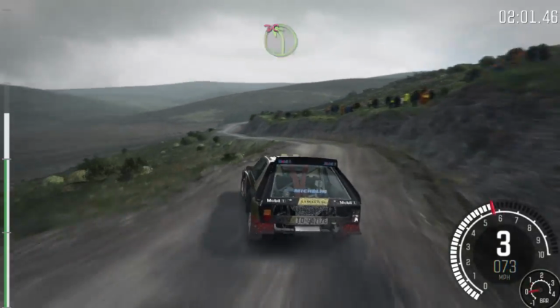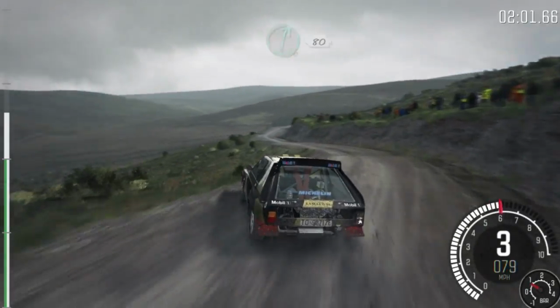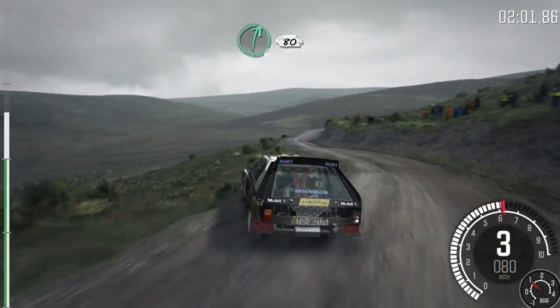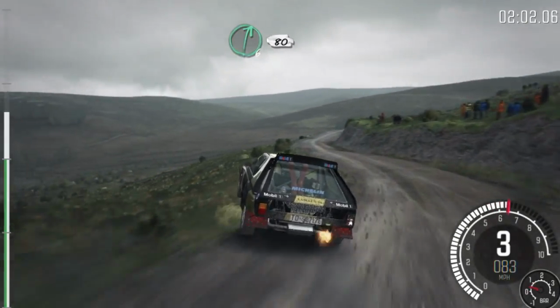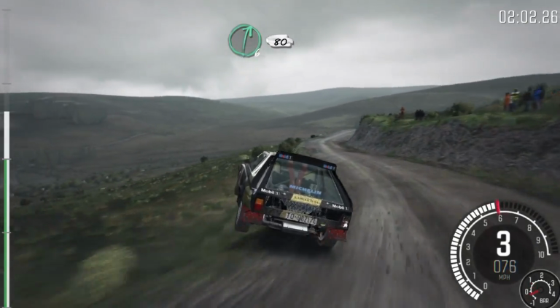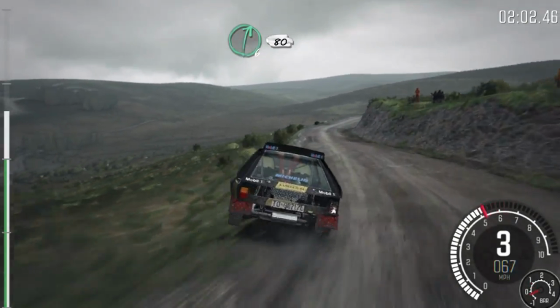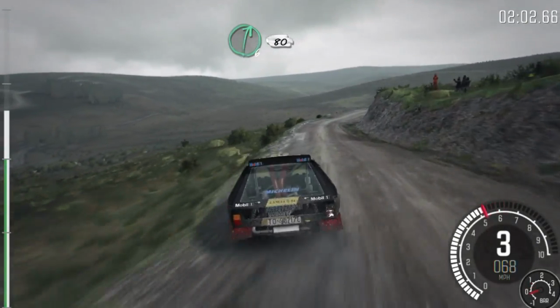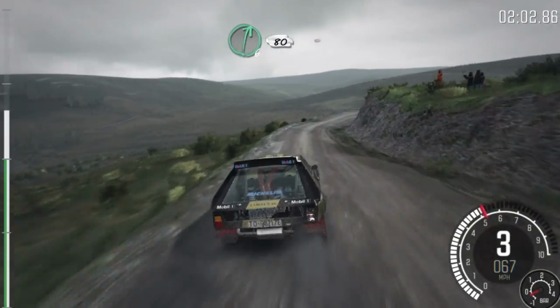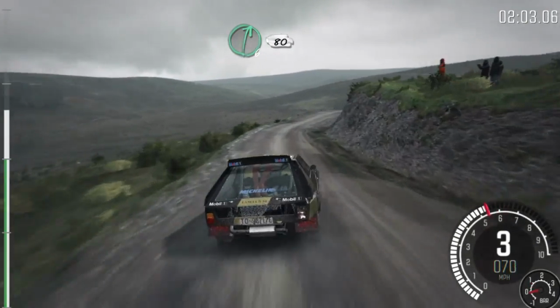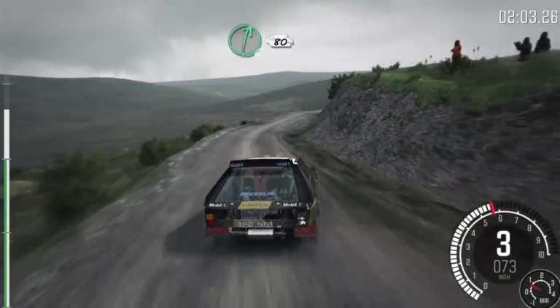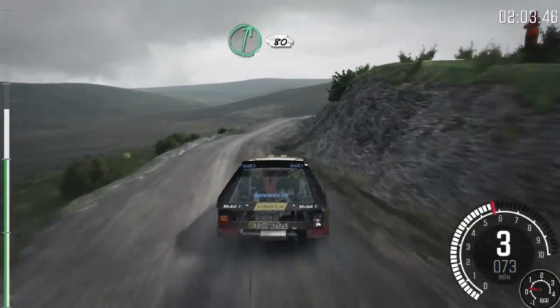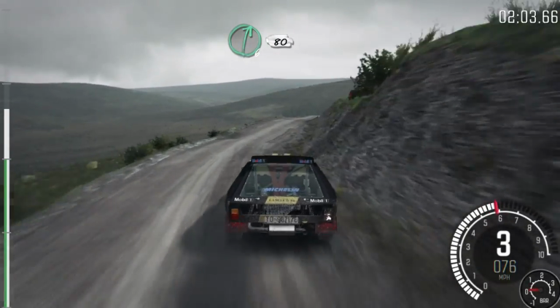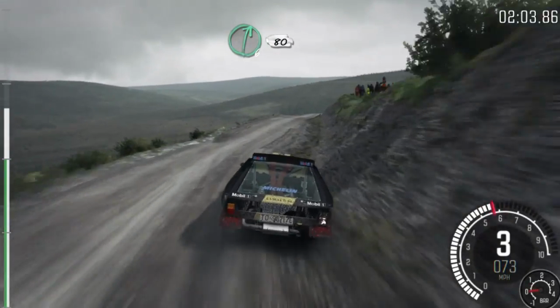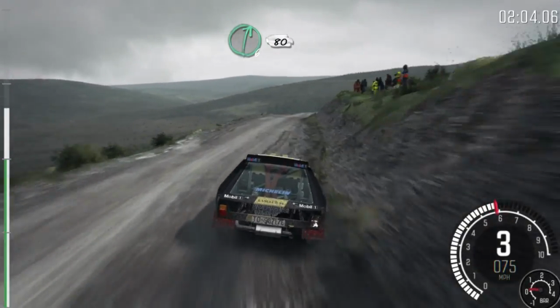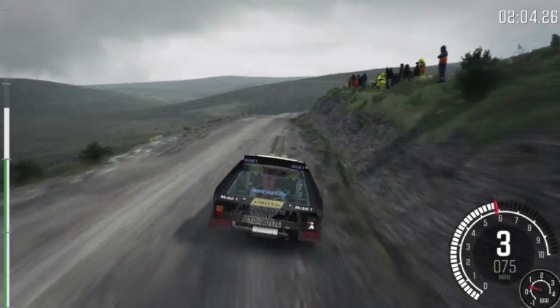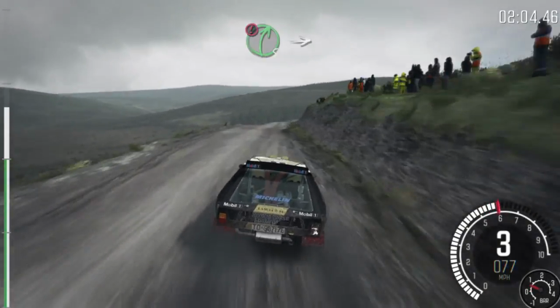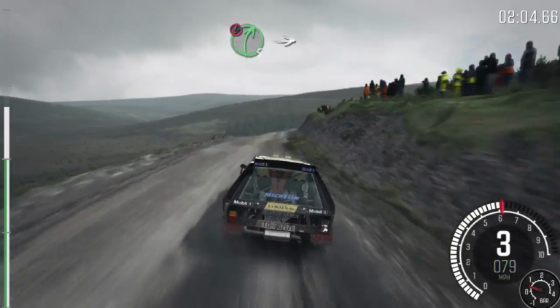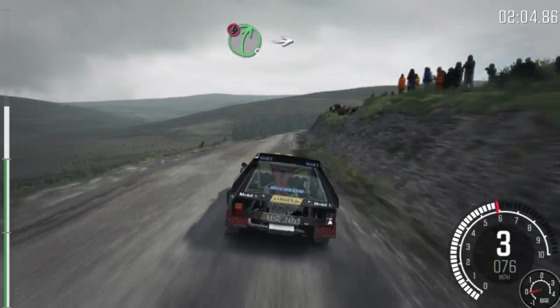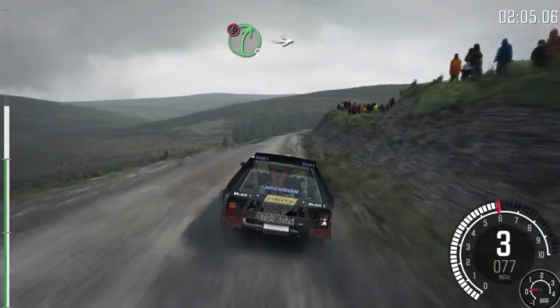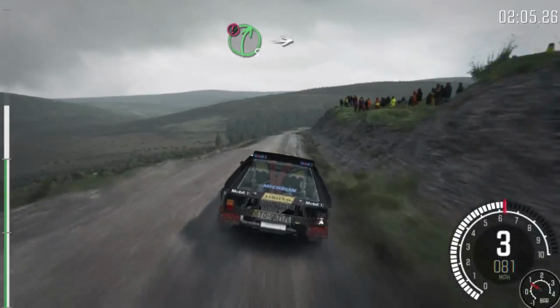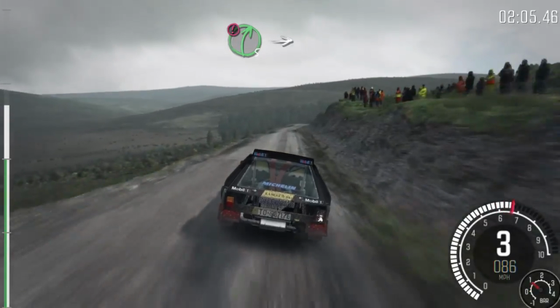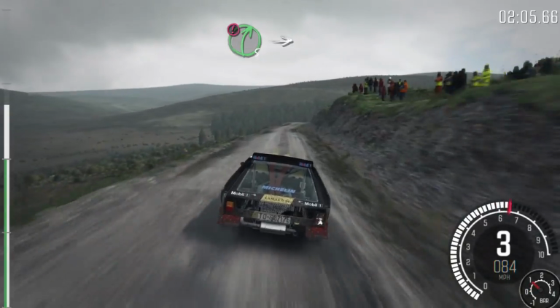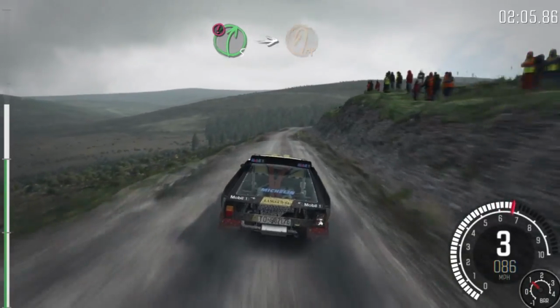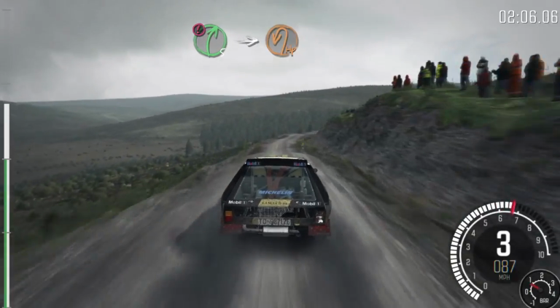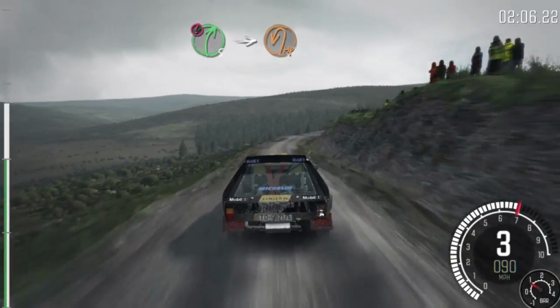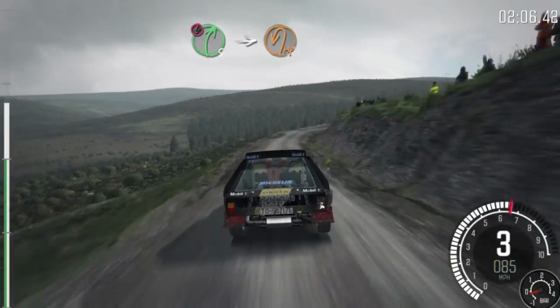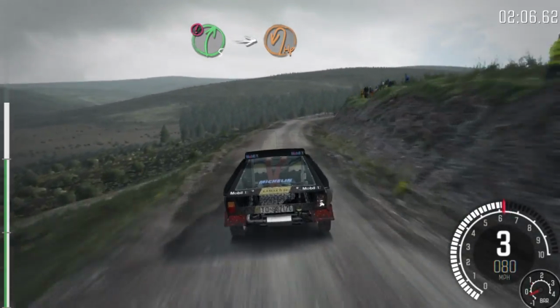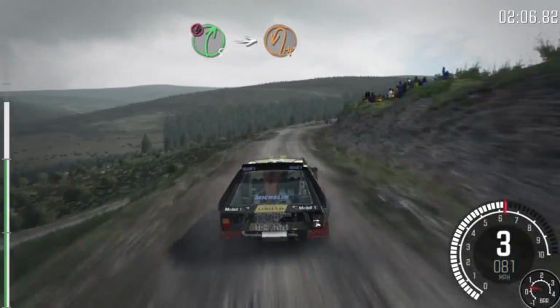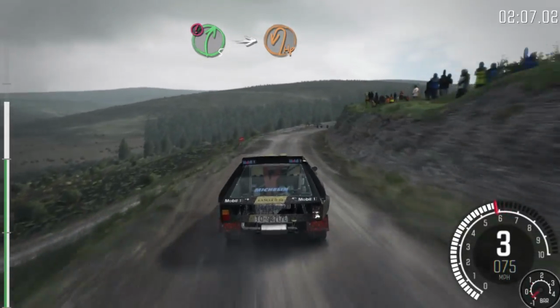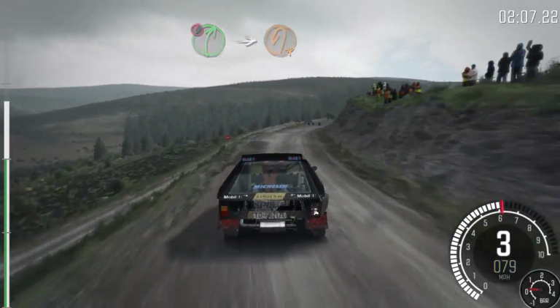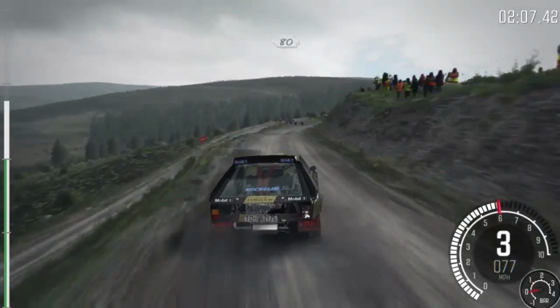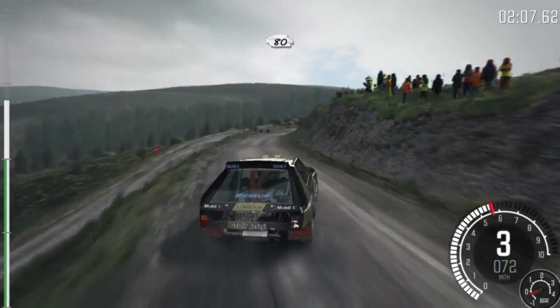Into right 6, half long, 80. Into right 5, long, into turn hairpin left, 80.